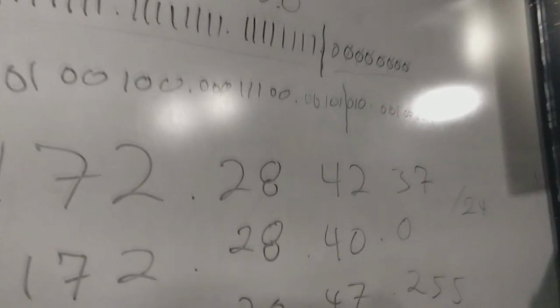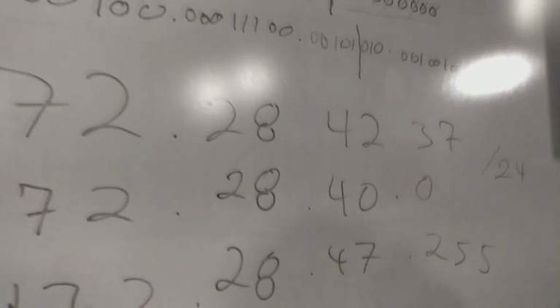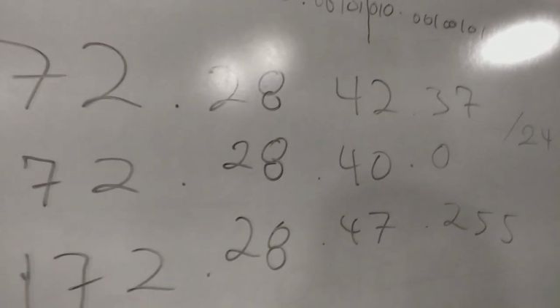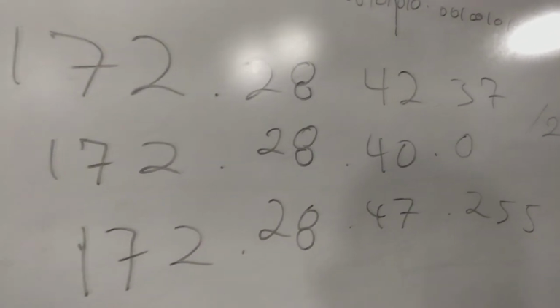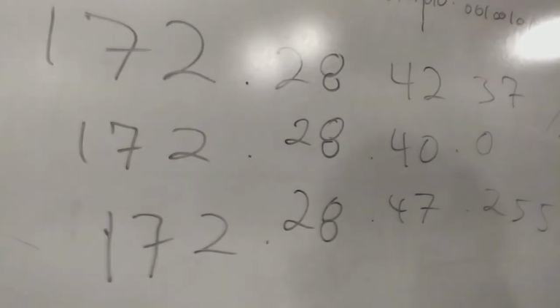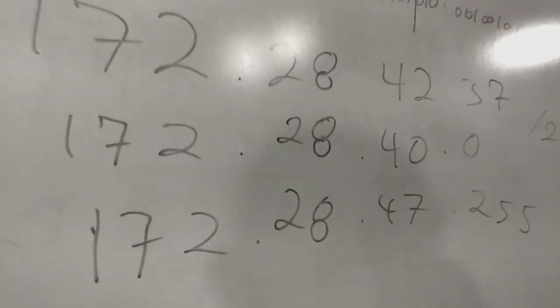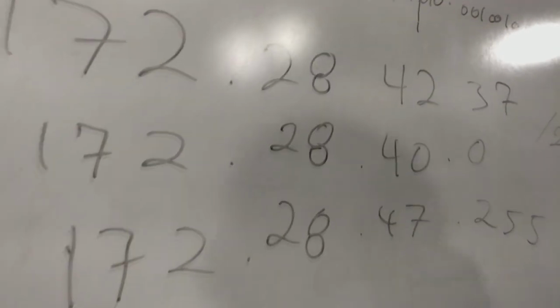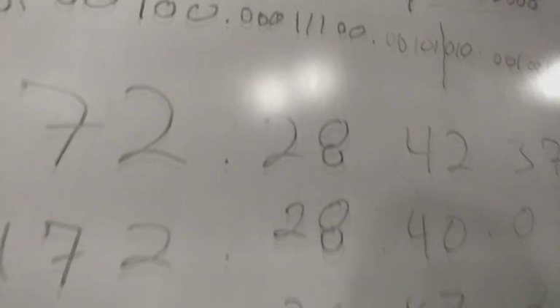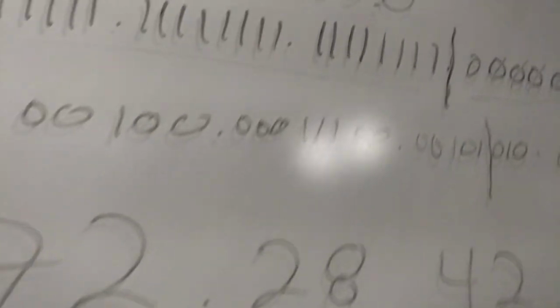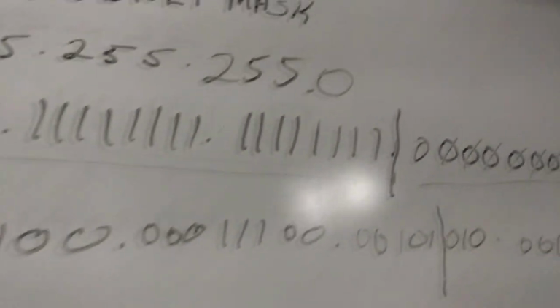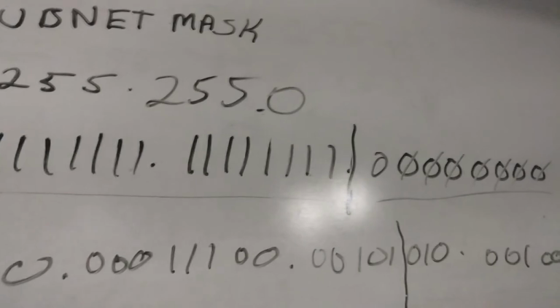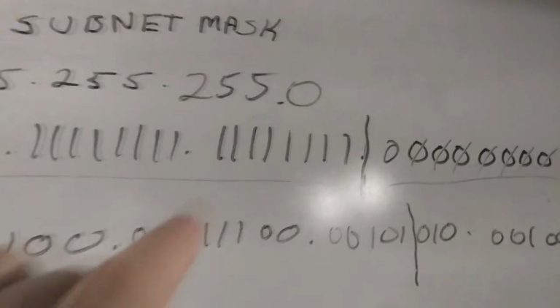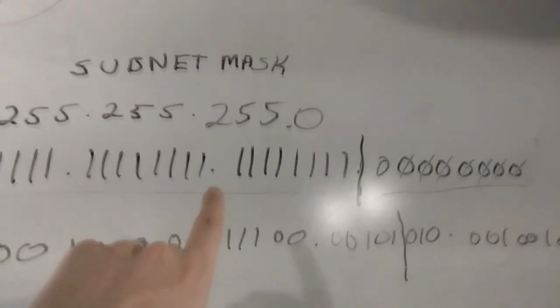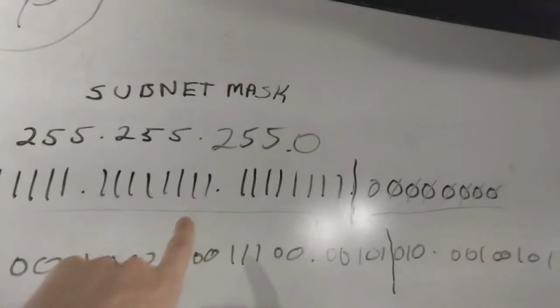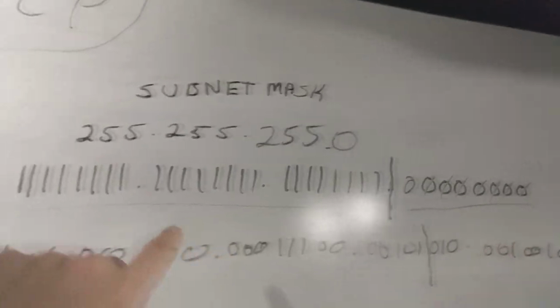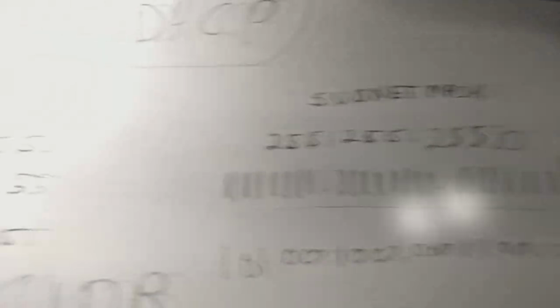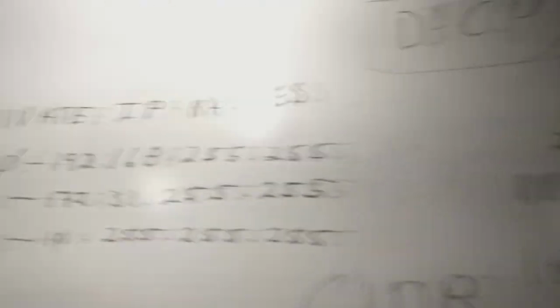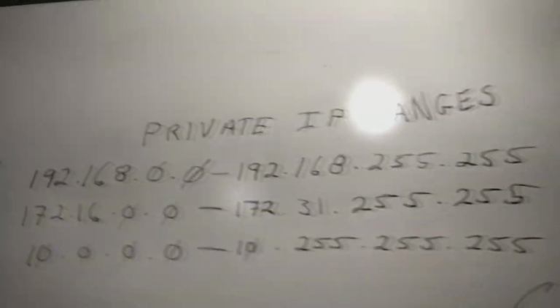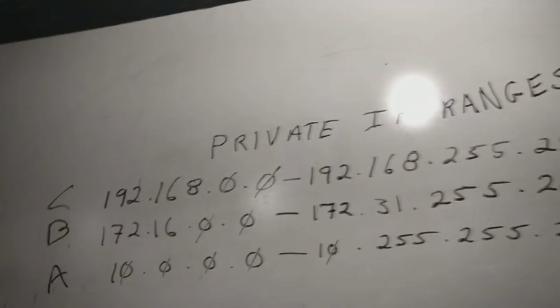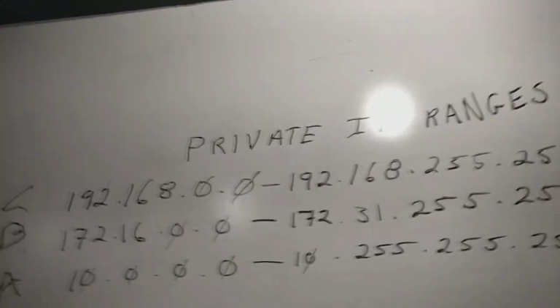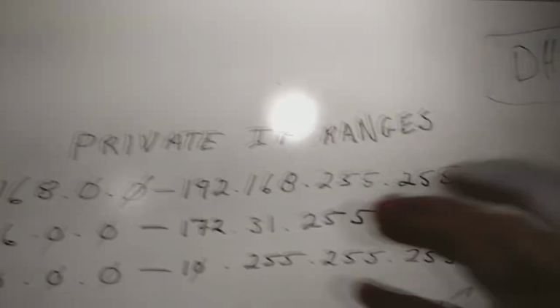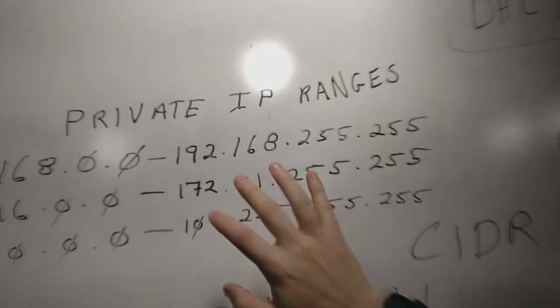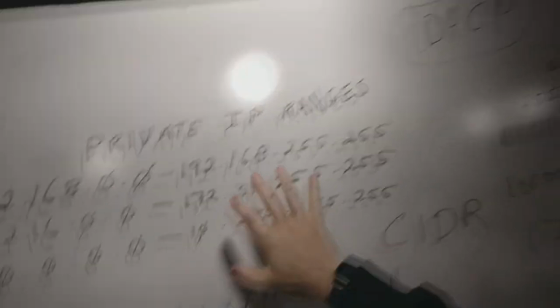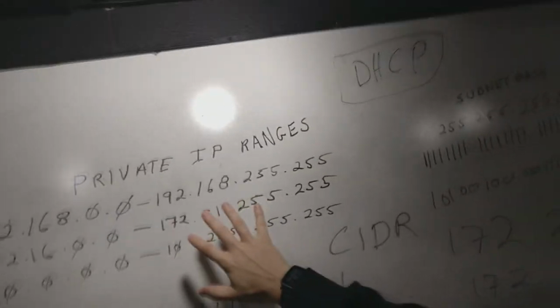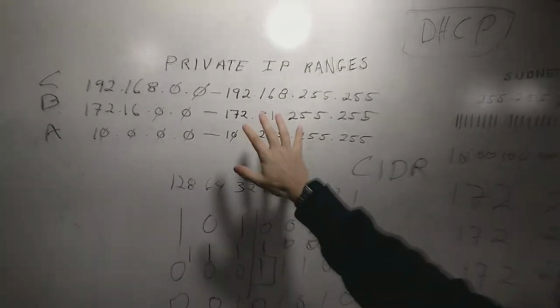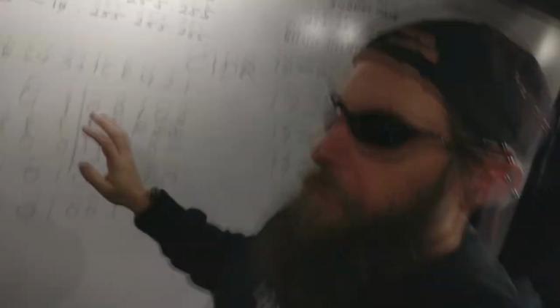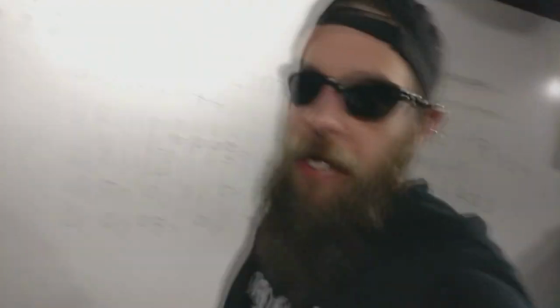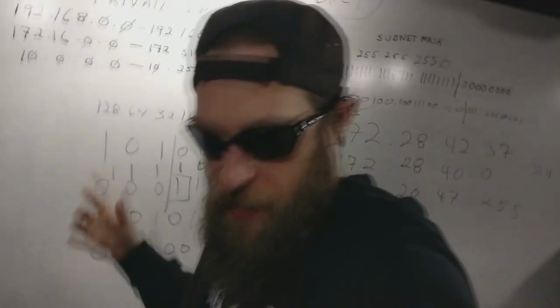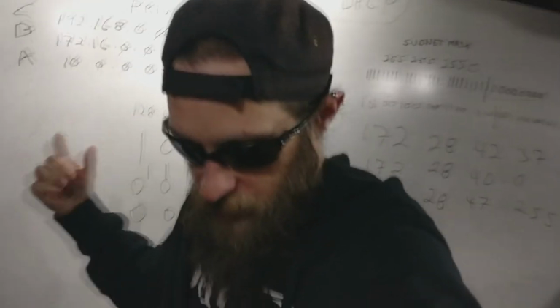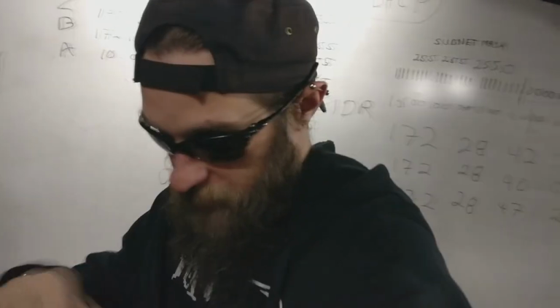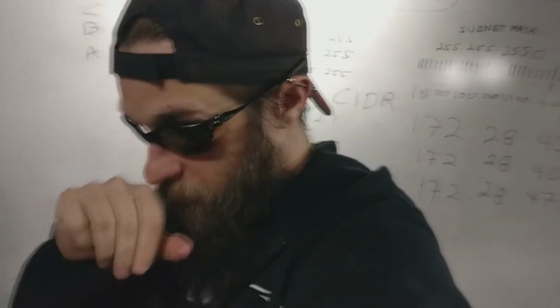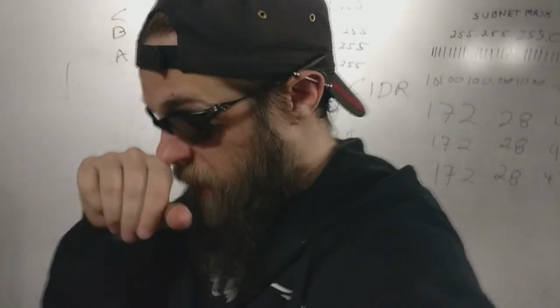IP addresses, subnet masks, private IP — this is a bunch of cool stuff.